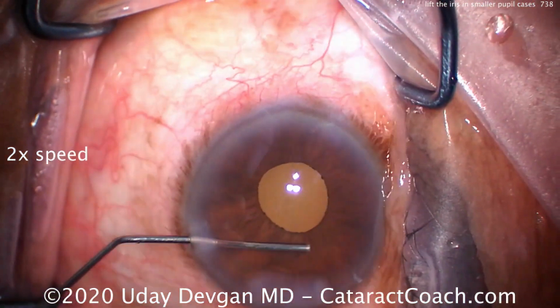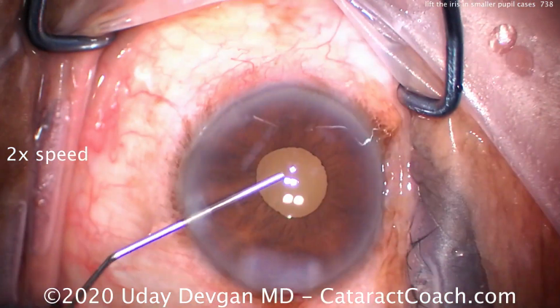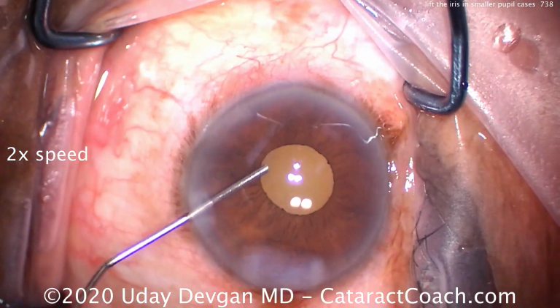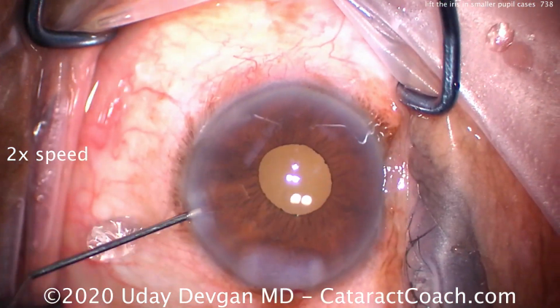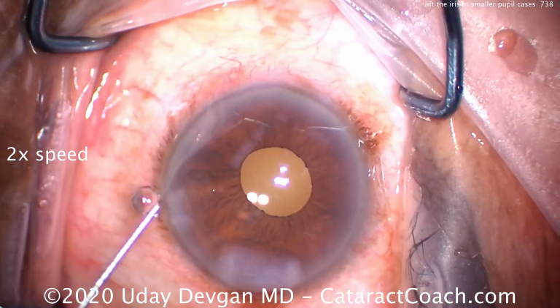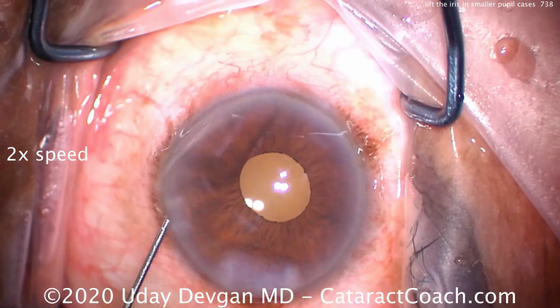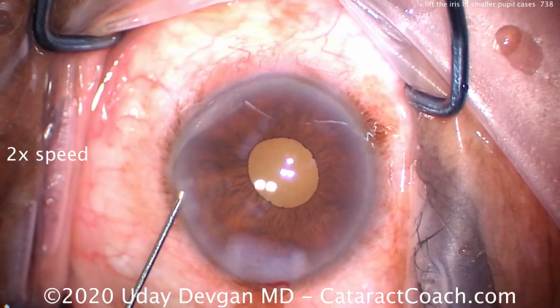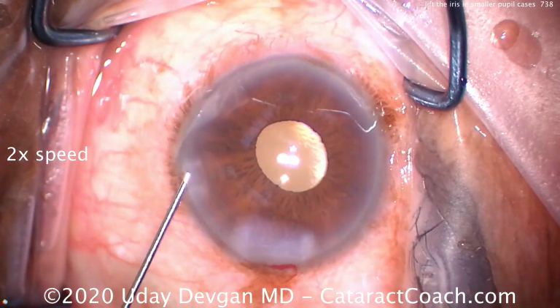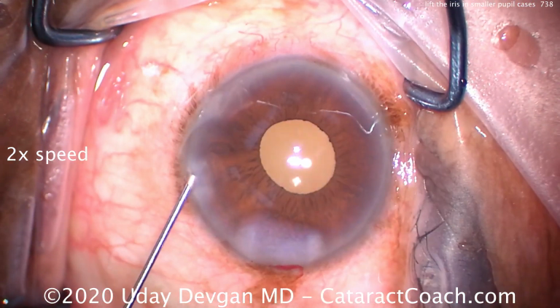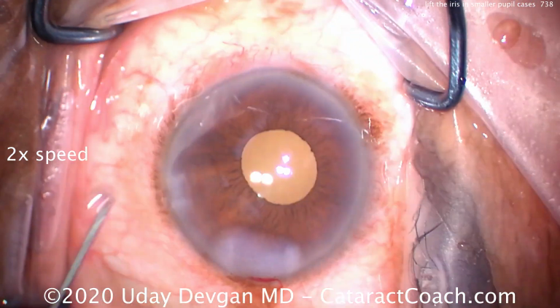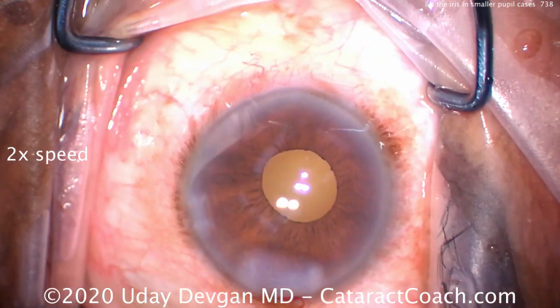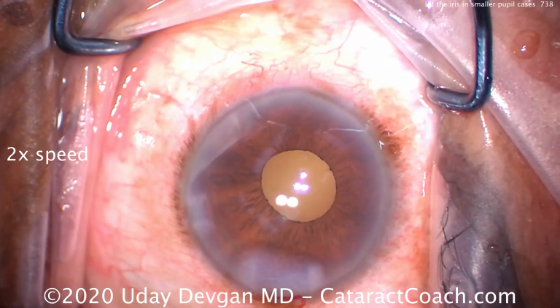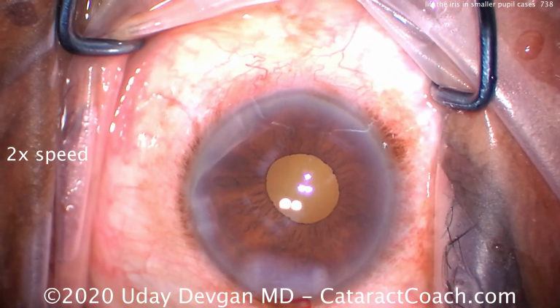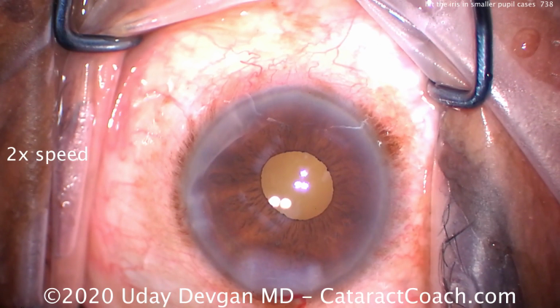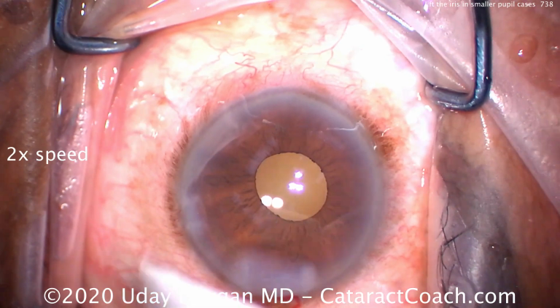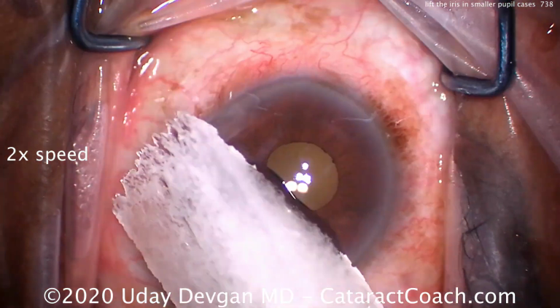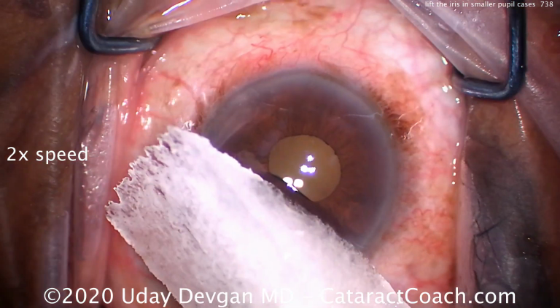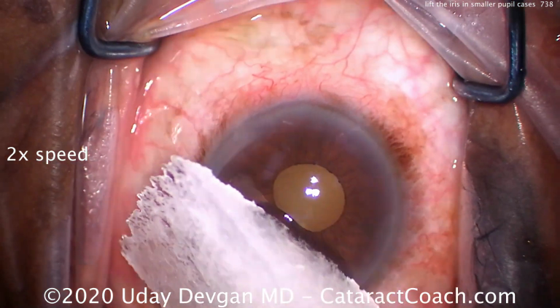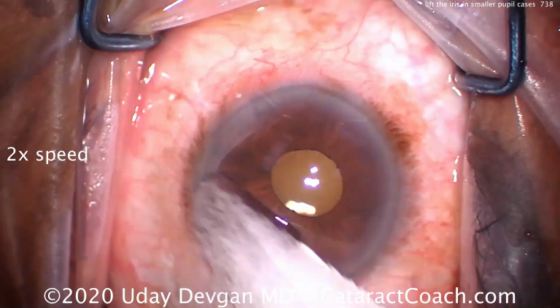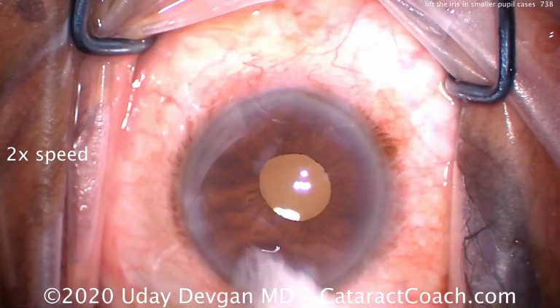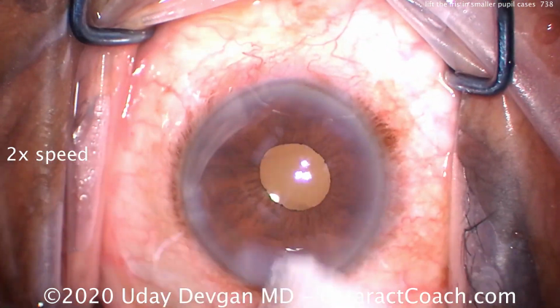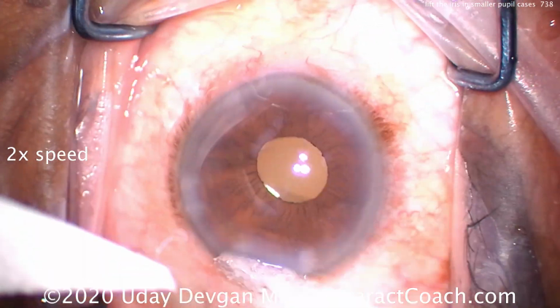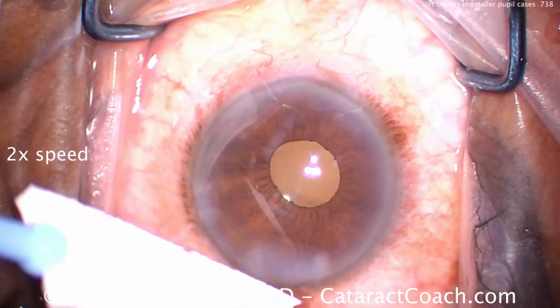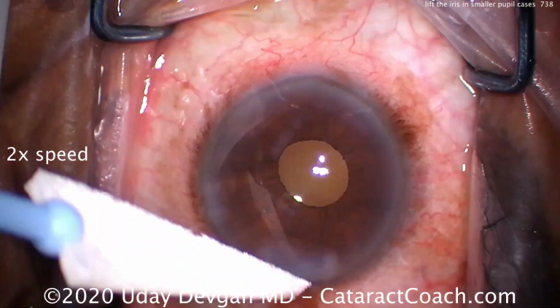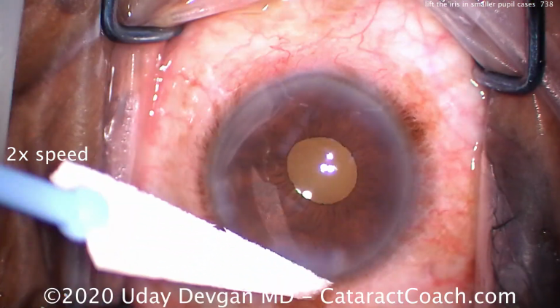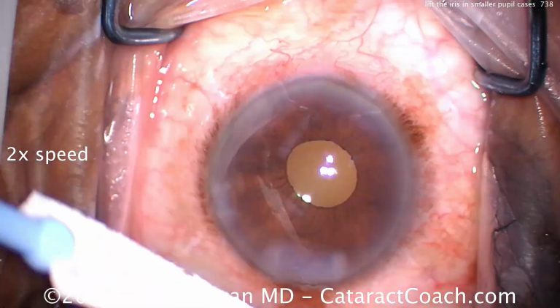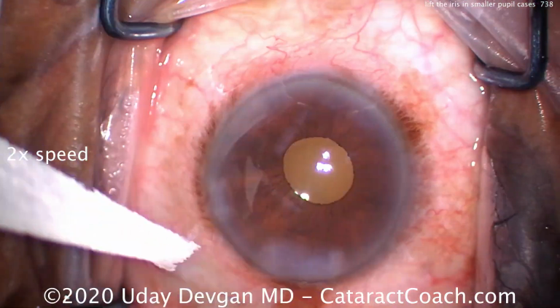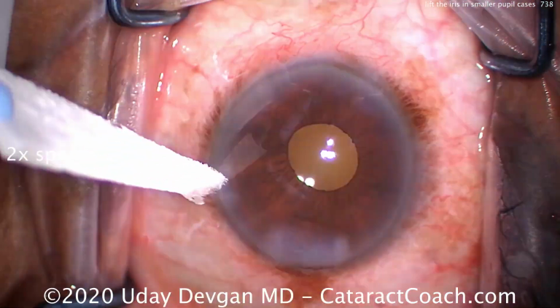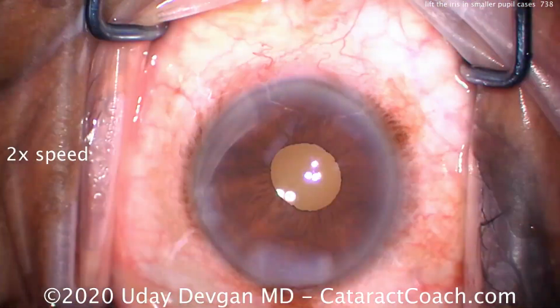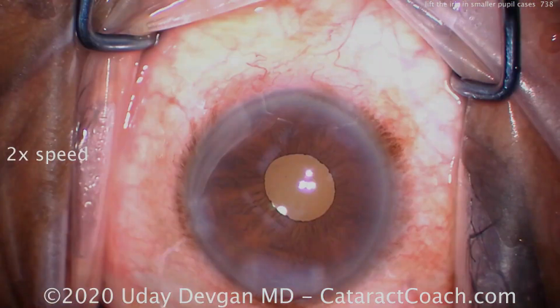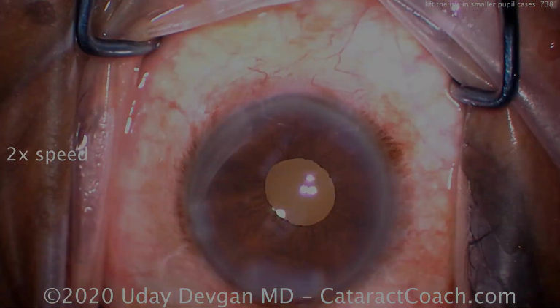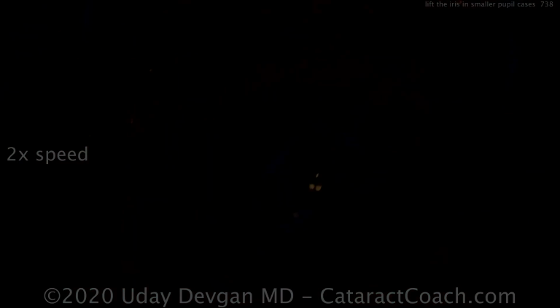This is a very smart move. And now you can see at the end of the case, the pupil is actually relatively small — that viscoelastic was keeping it dilated.